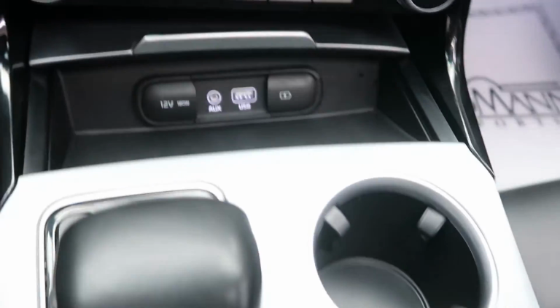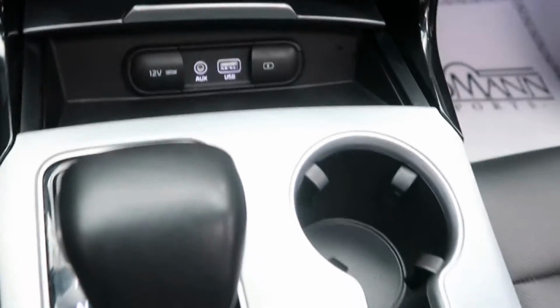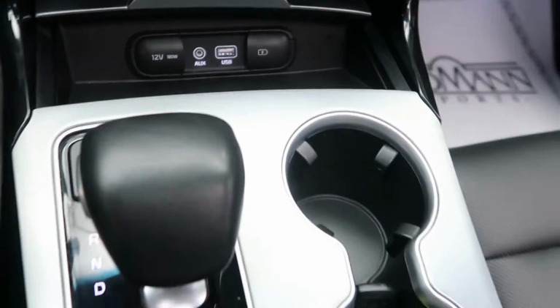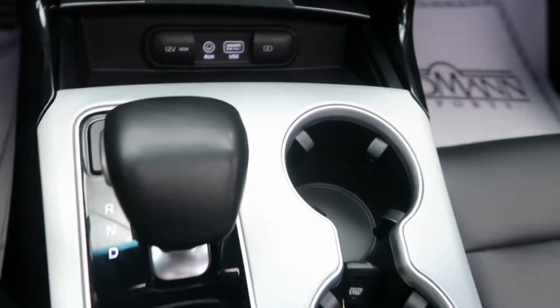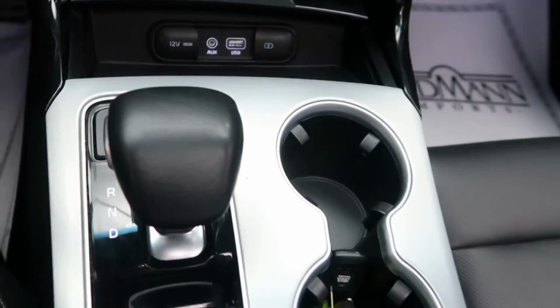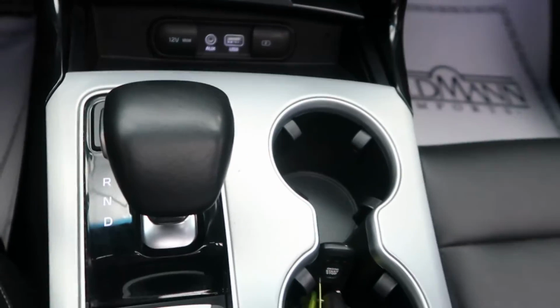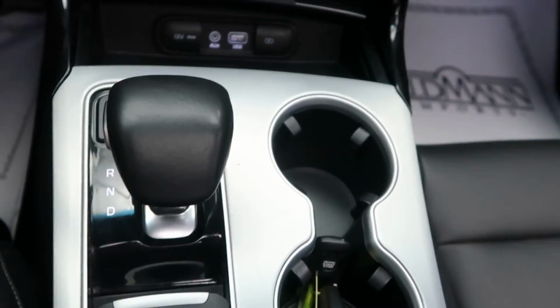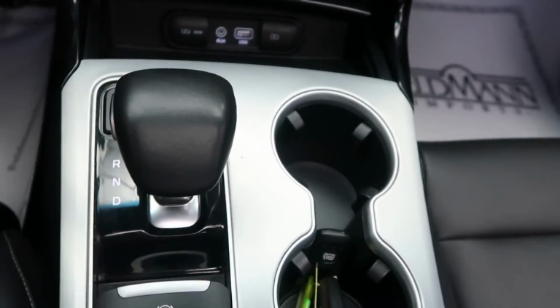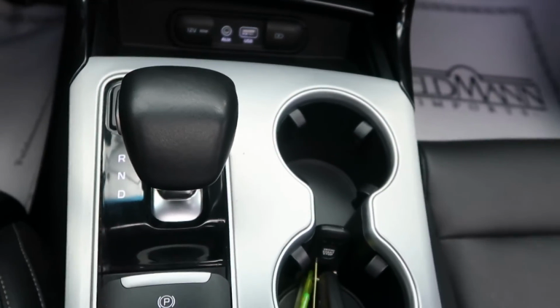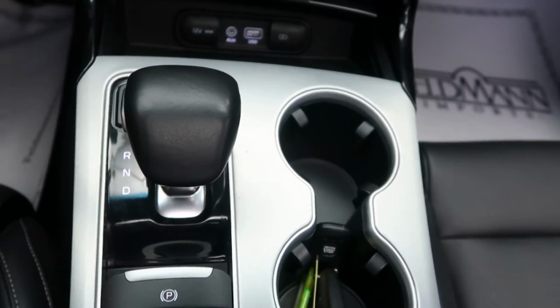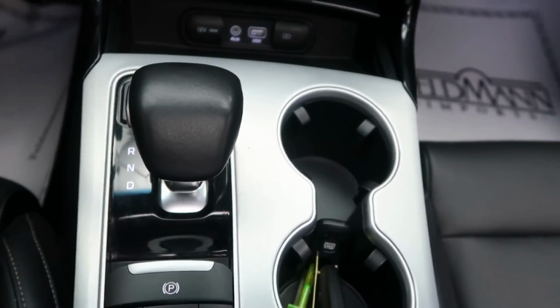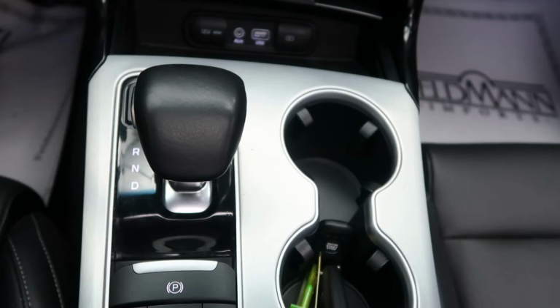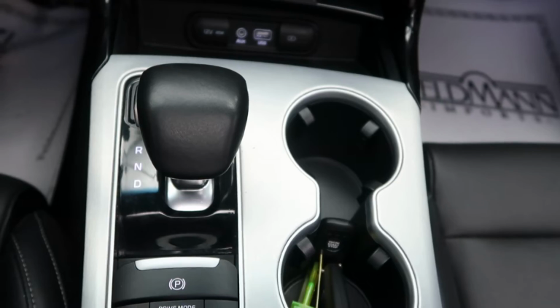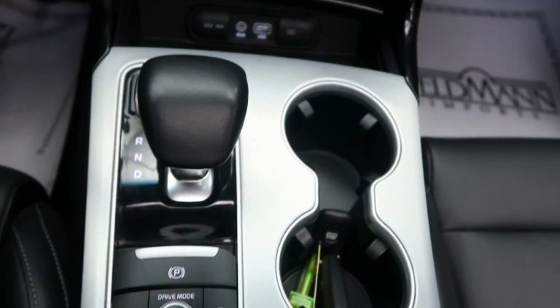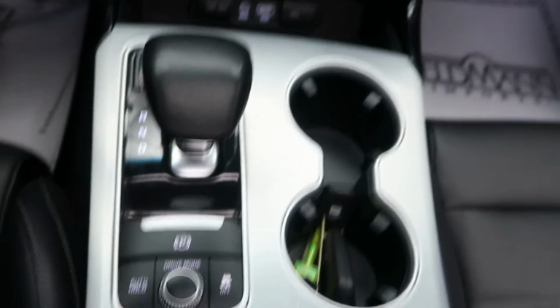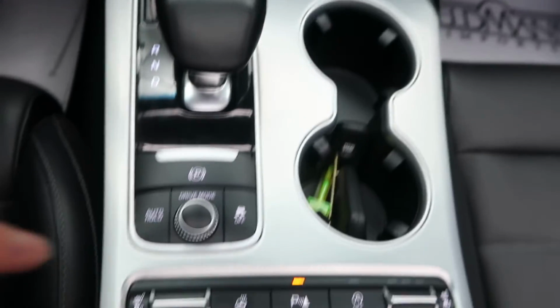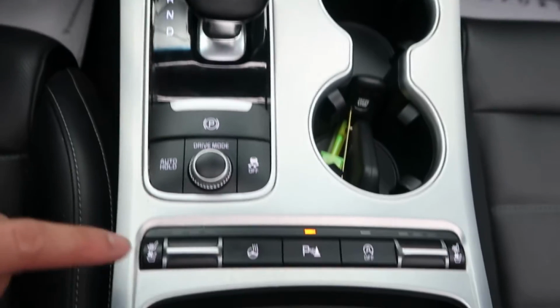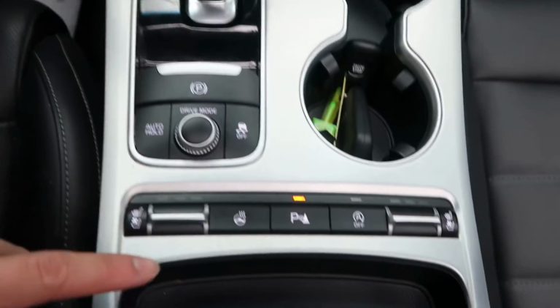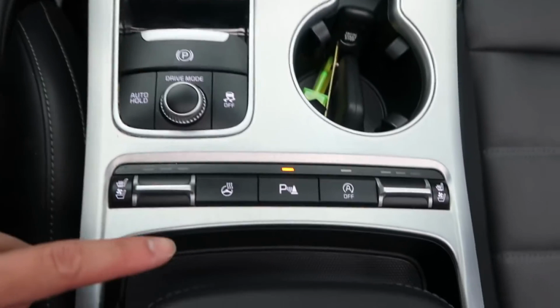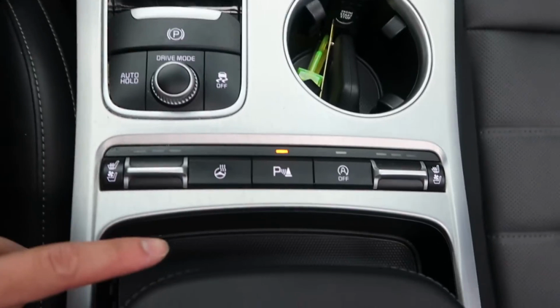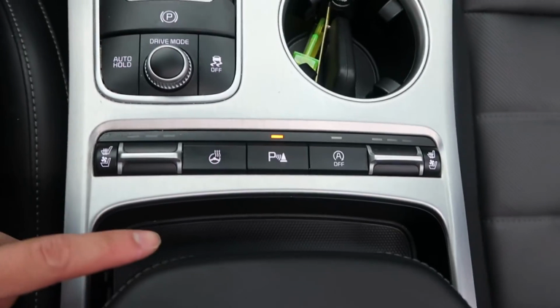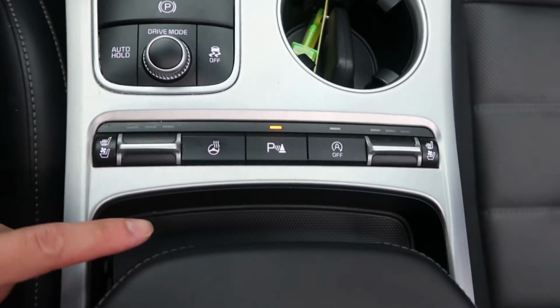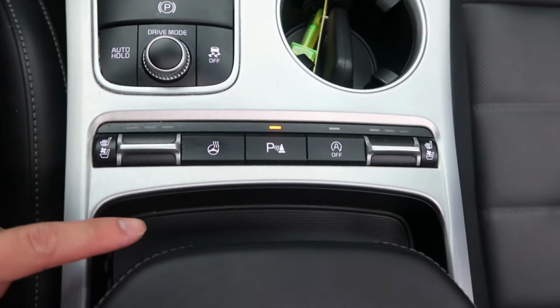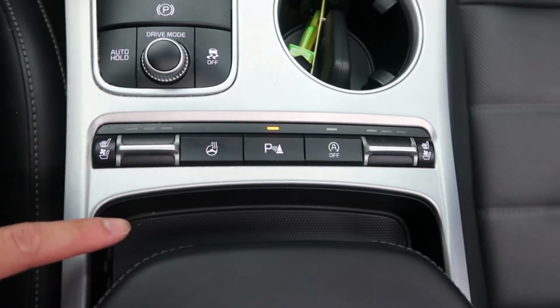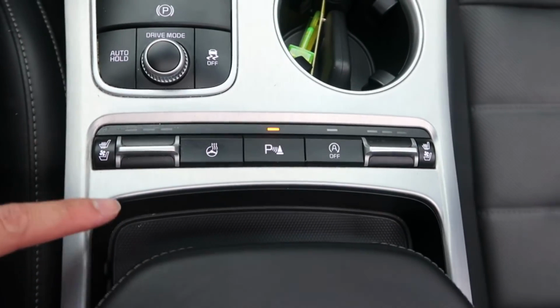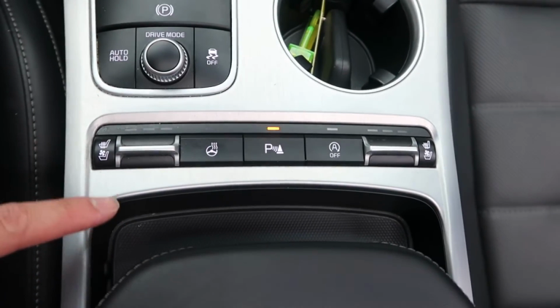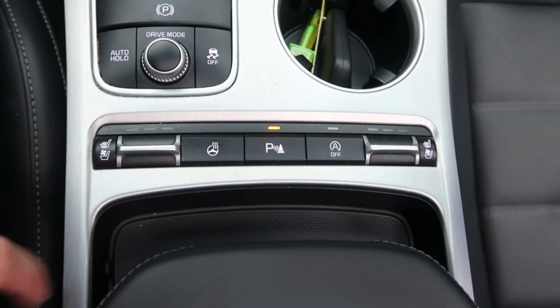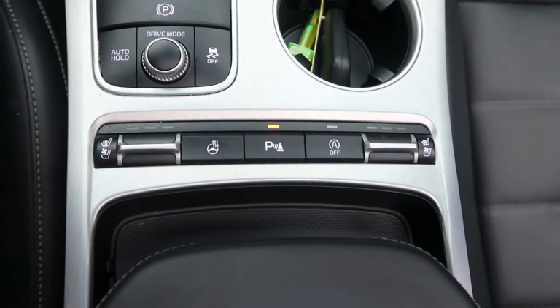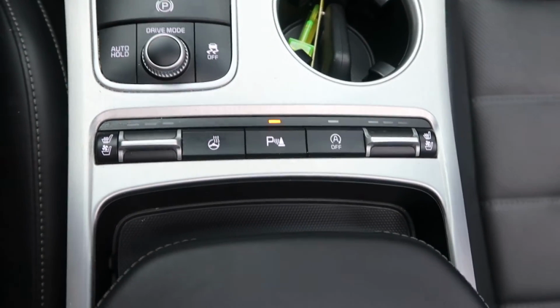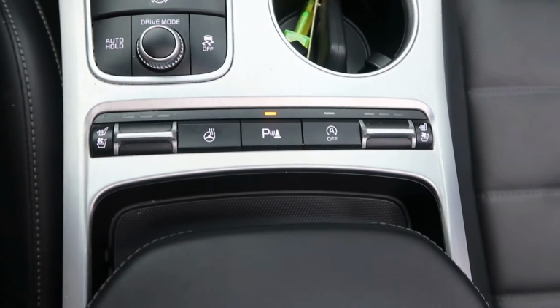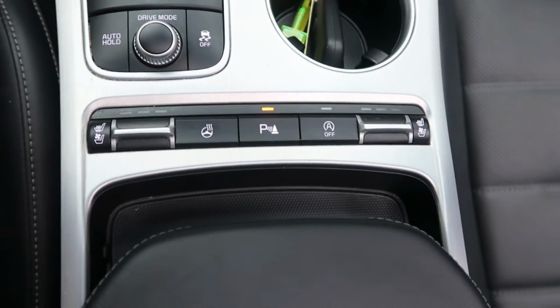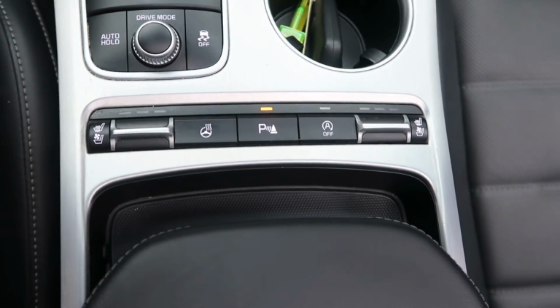Automatic transmission. Heated steering wheel. Heated and cooled seats.